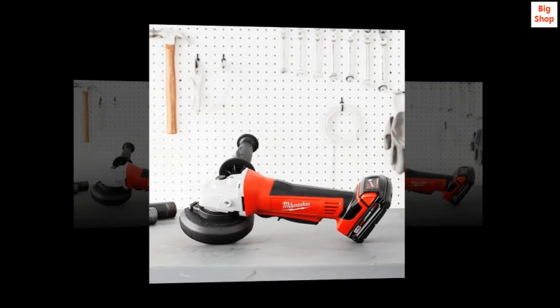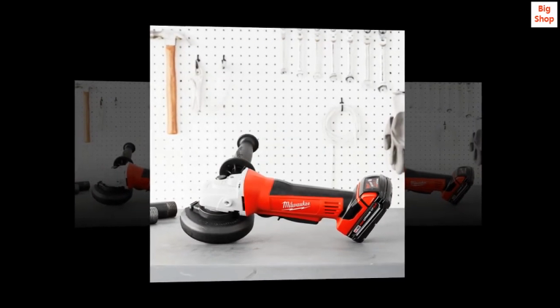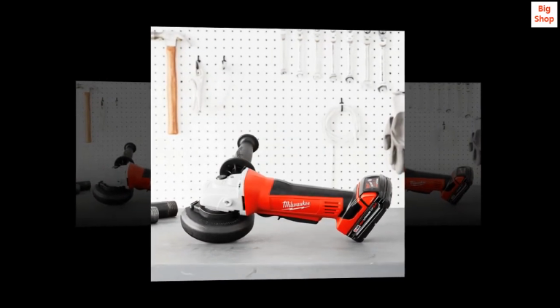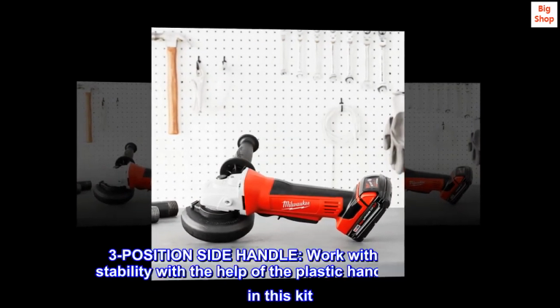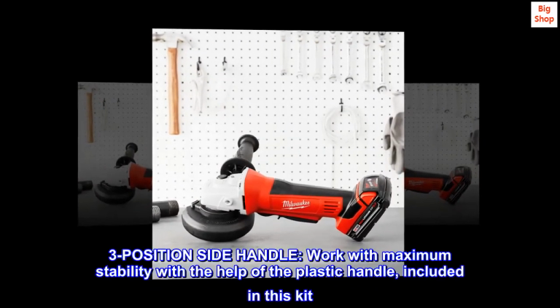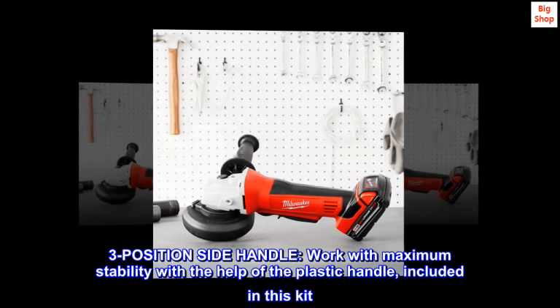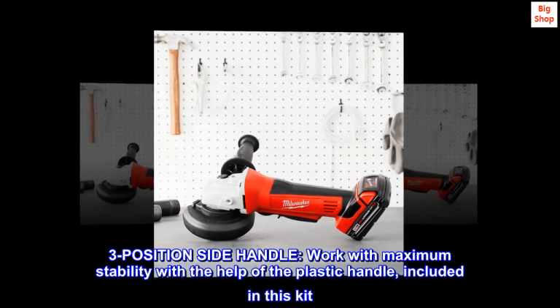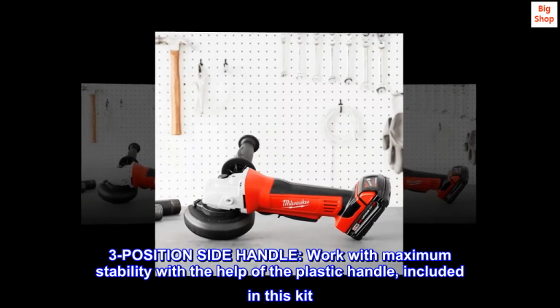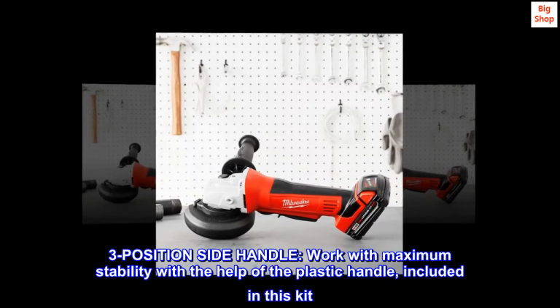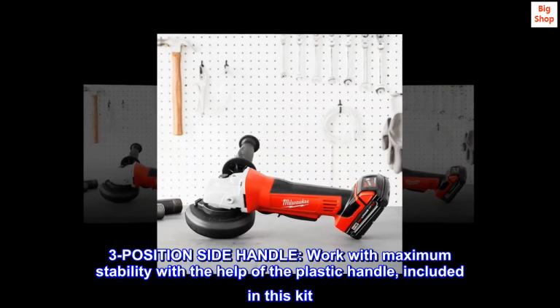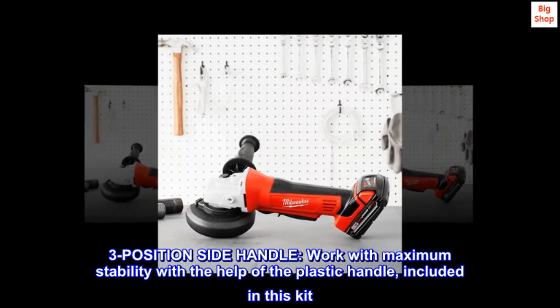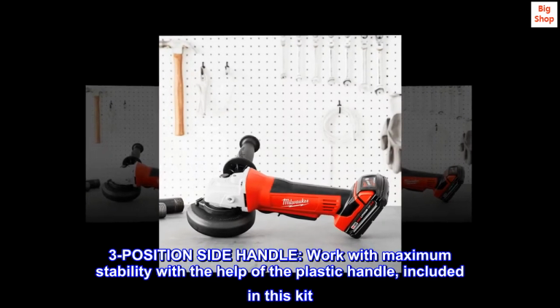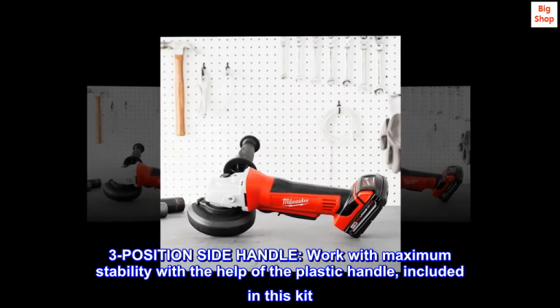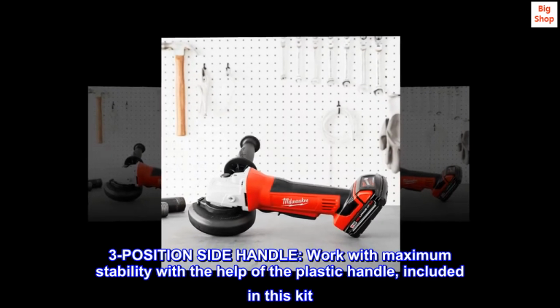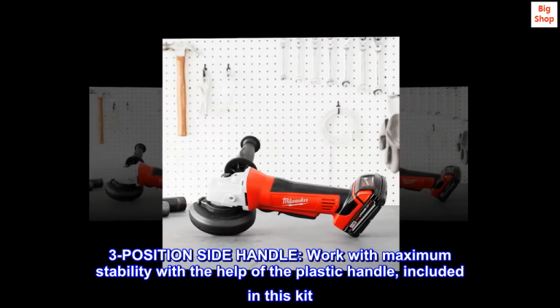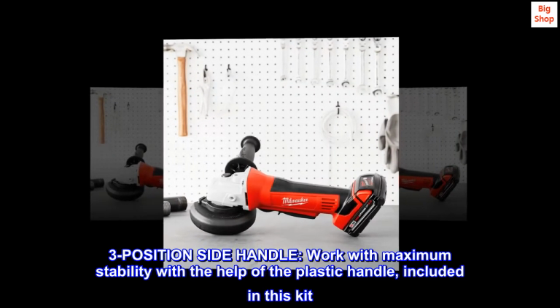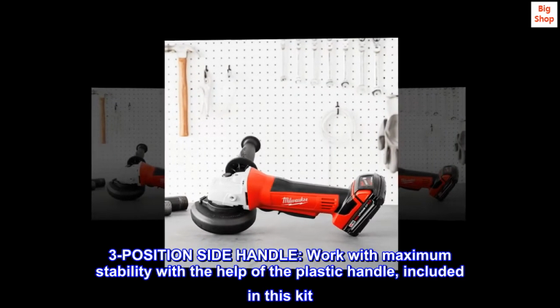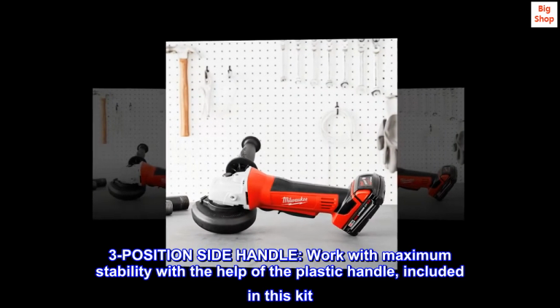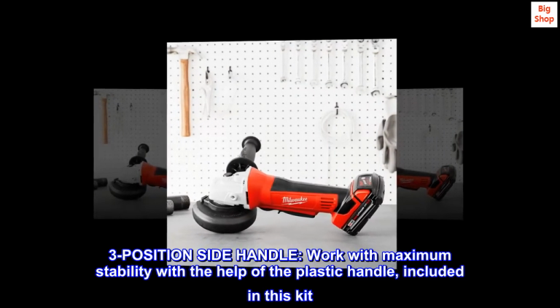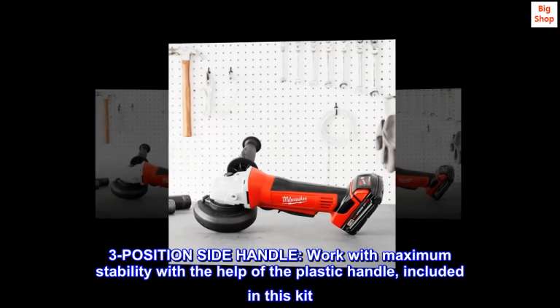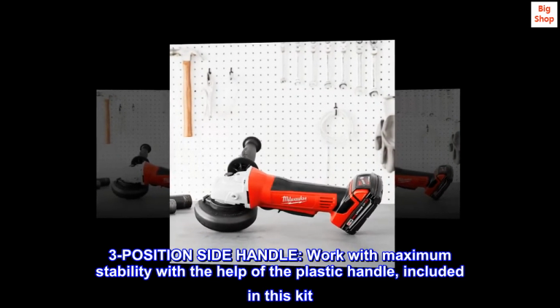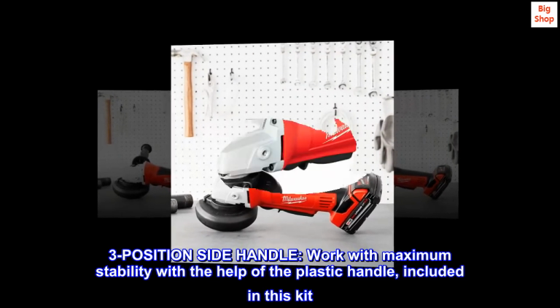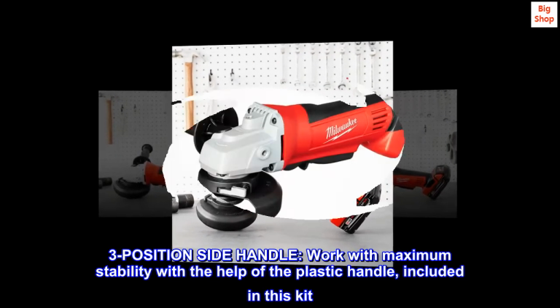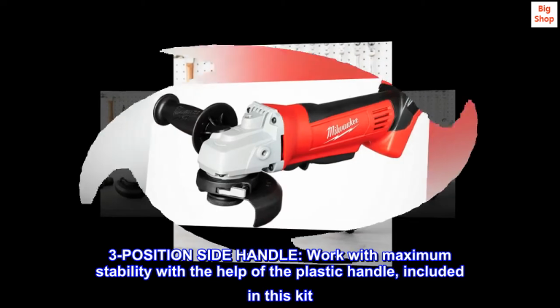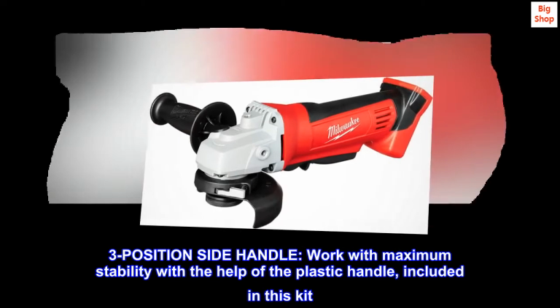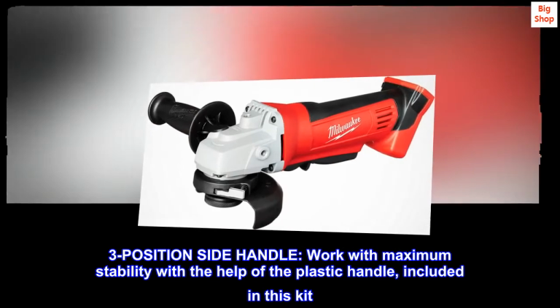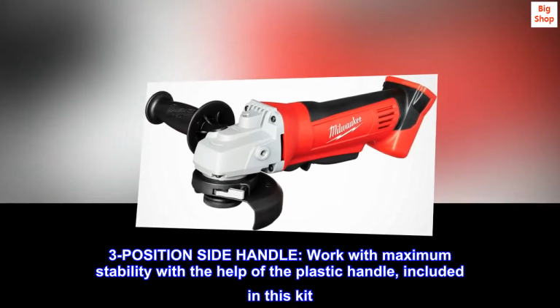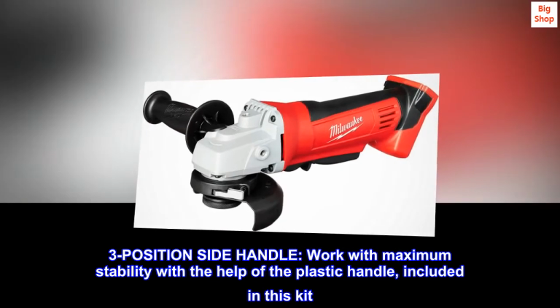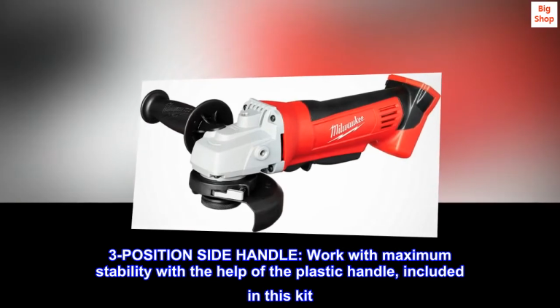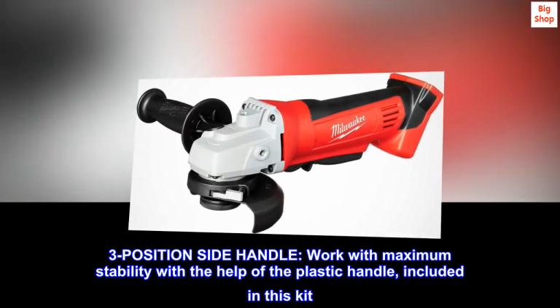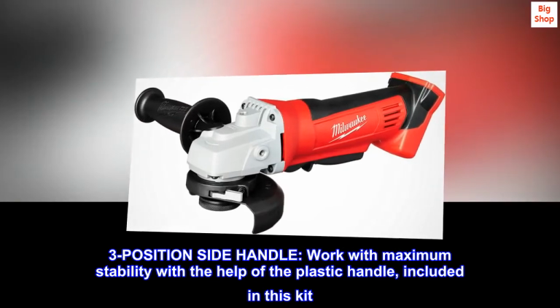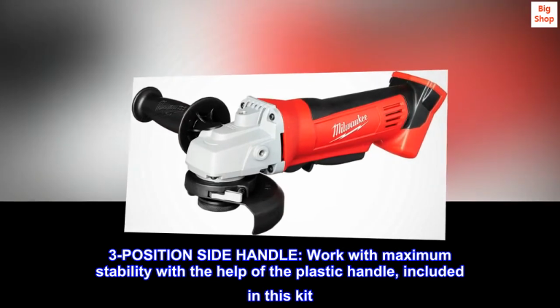Three-position side handle: work with maximum stability with the help of a plastic handle included in this kit.